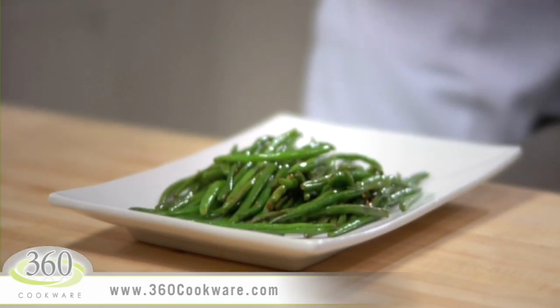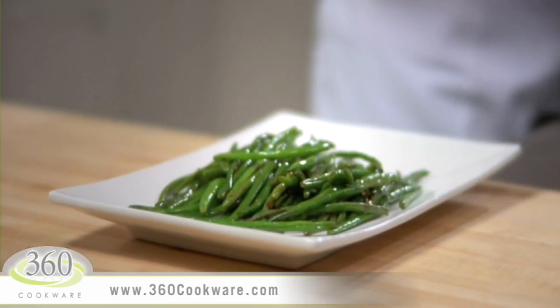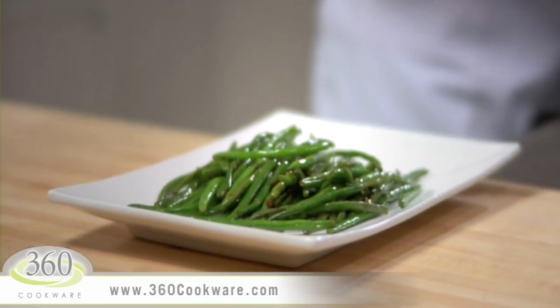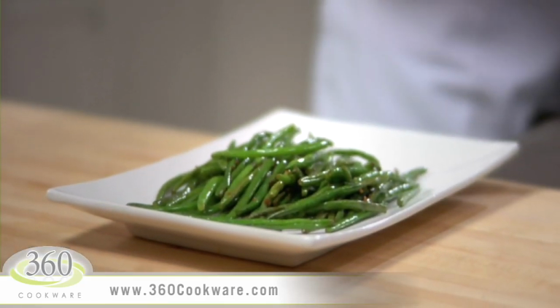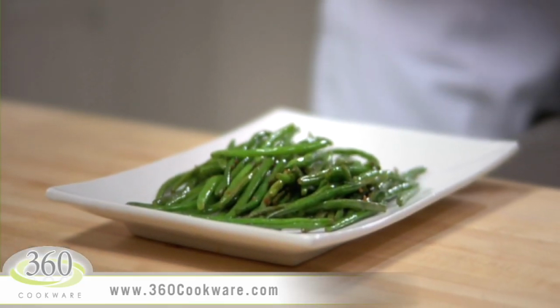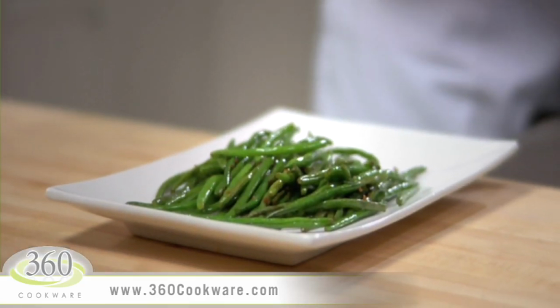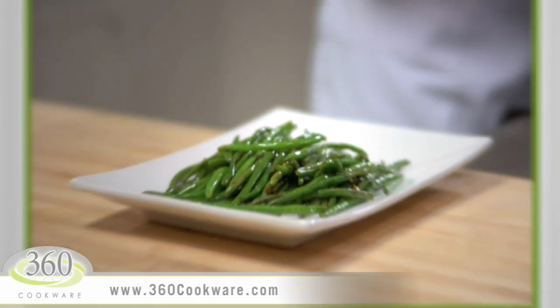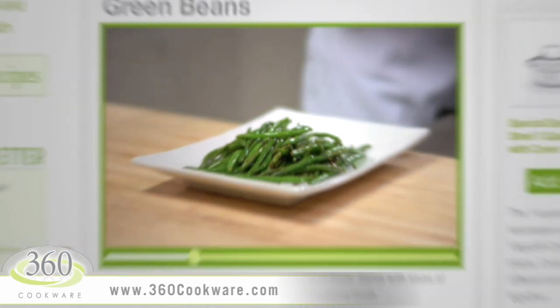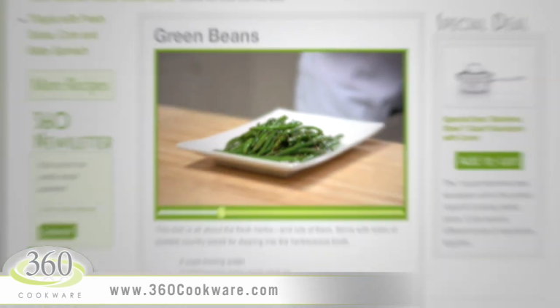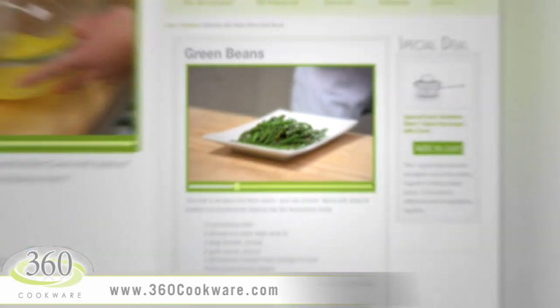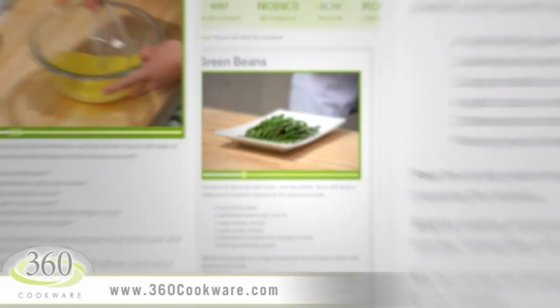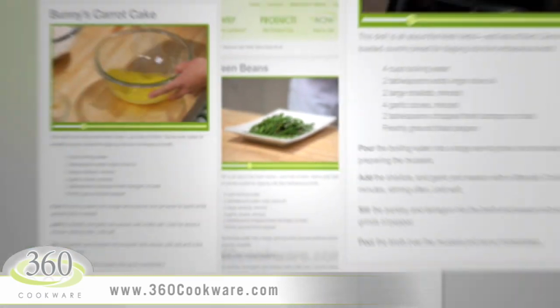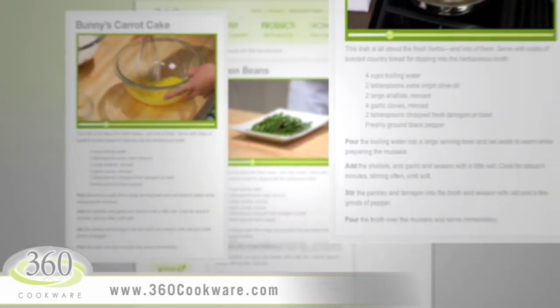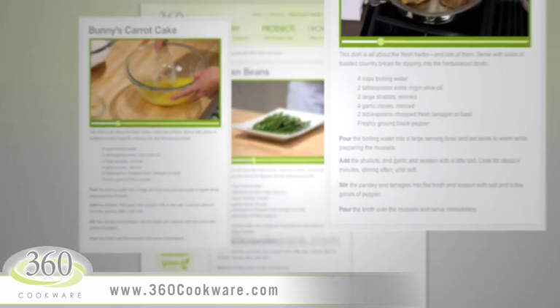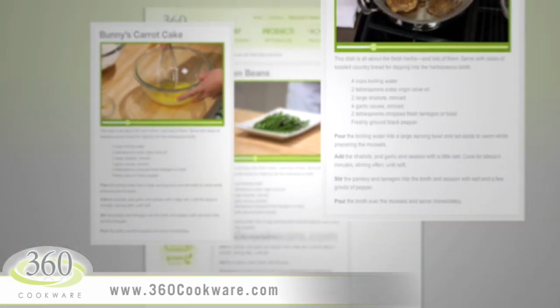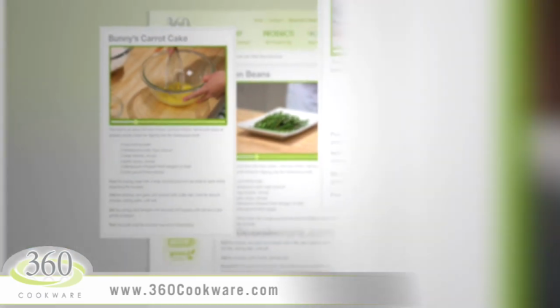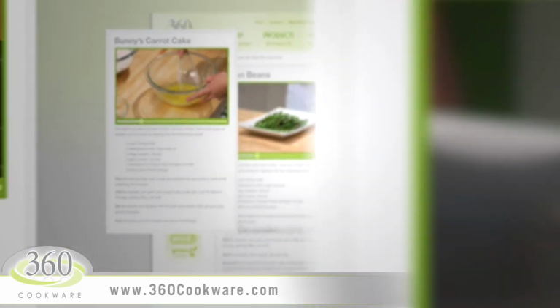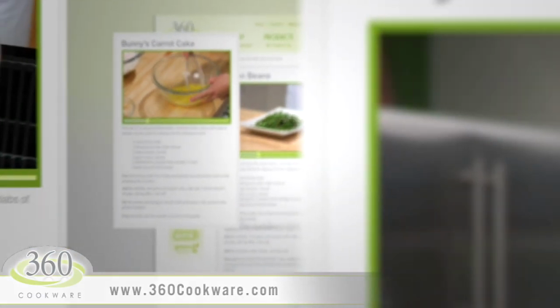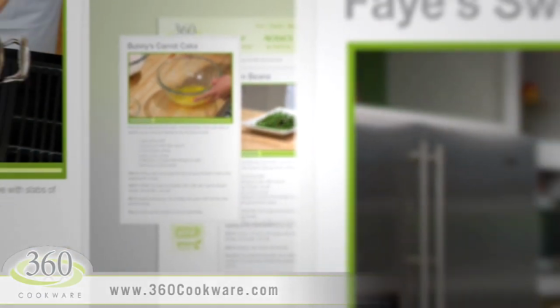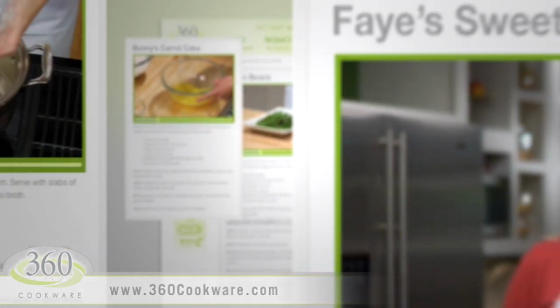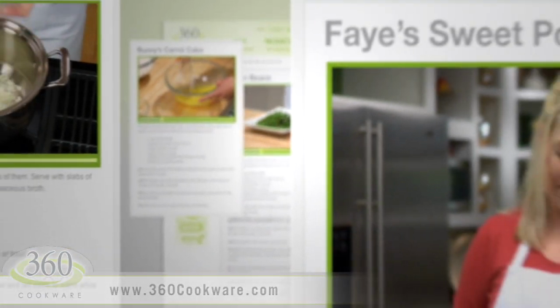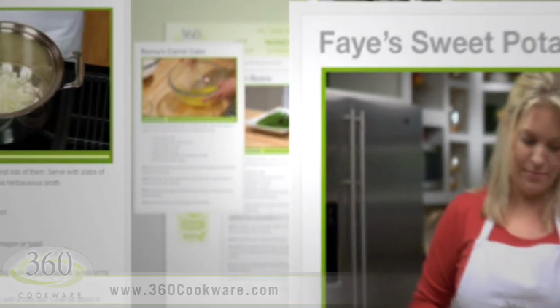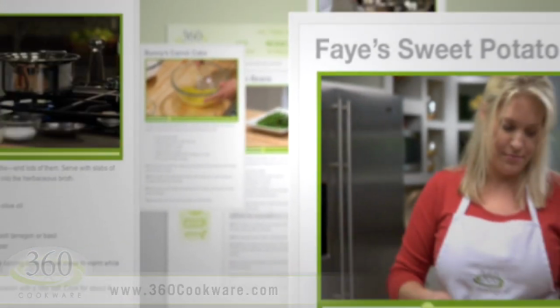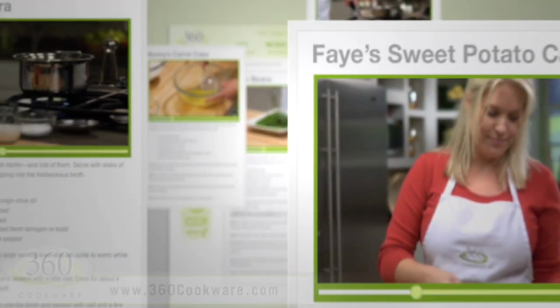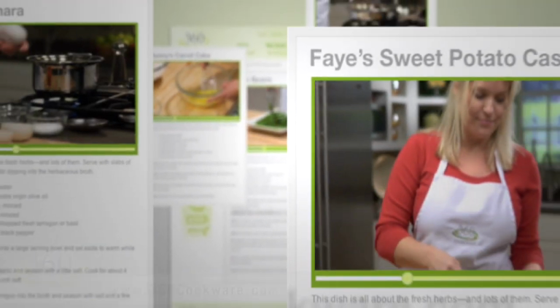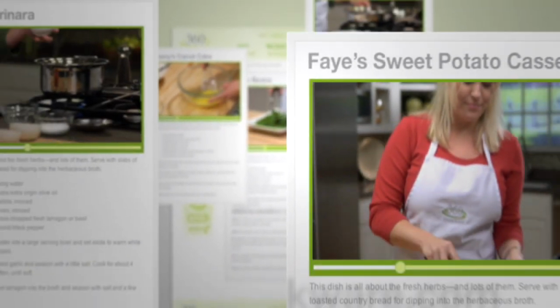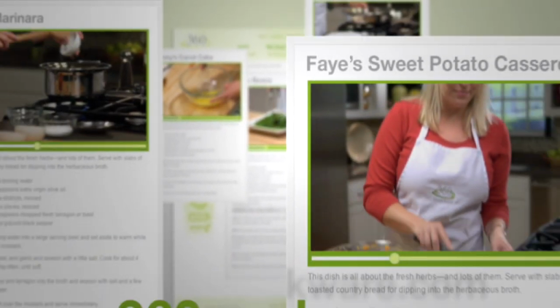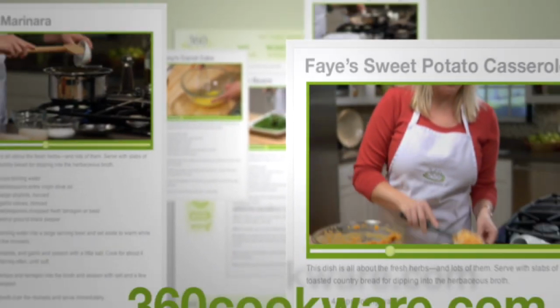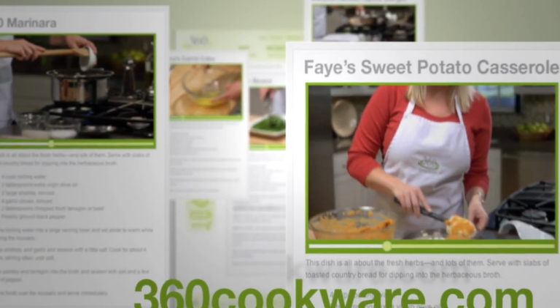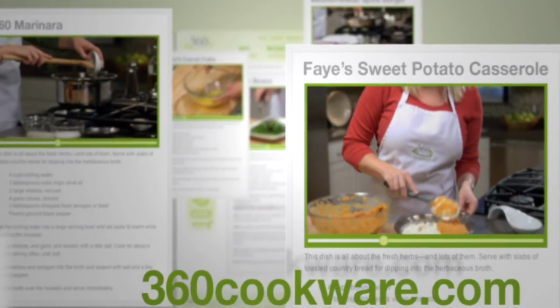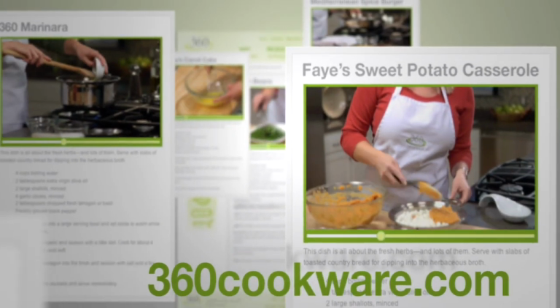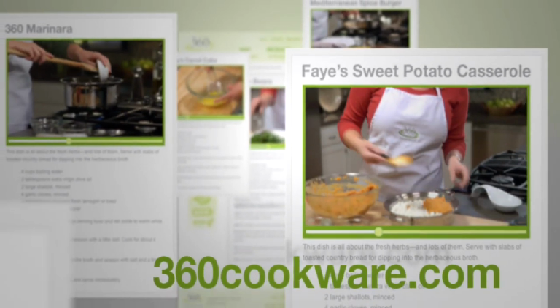Check out more of our cooking videos and view our complete recipes online at 360cookware.com.